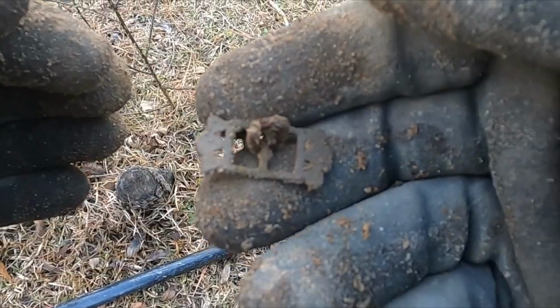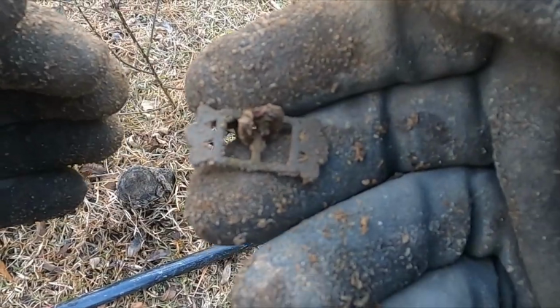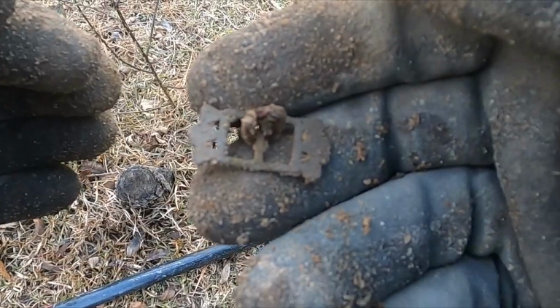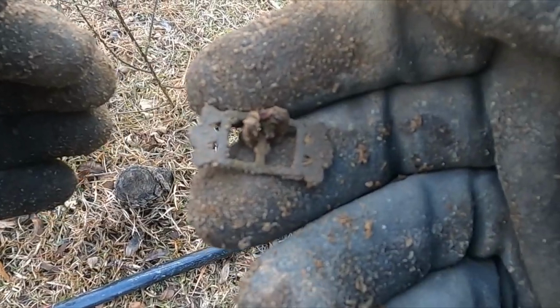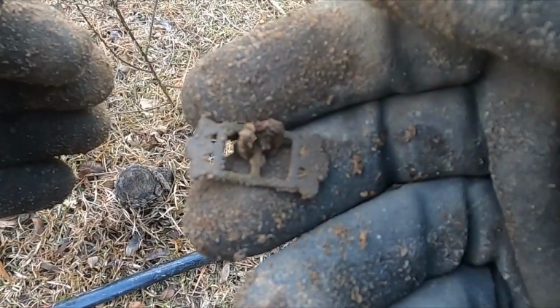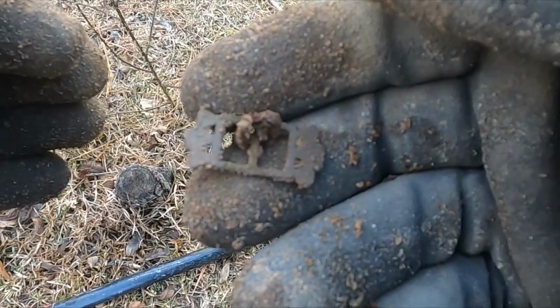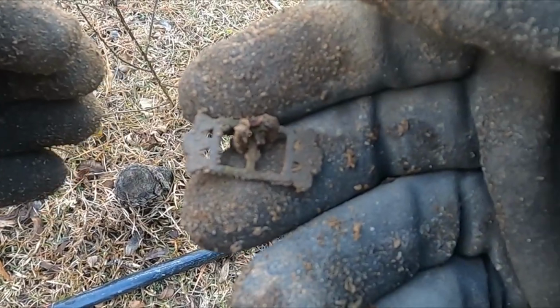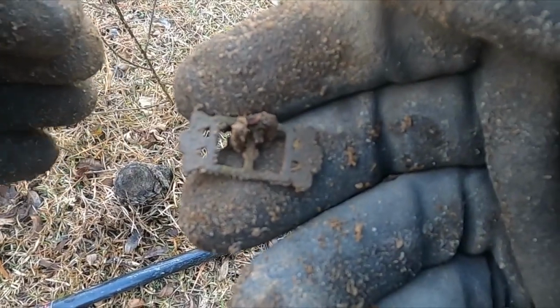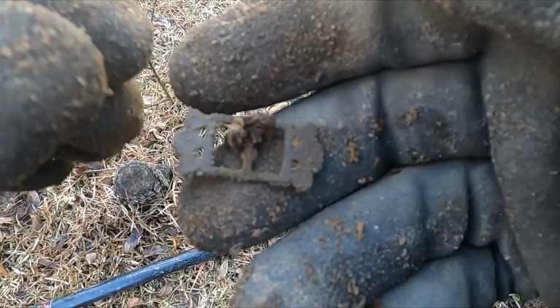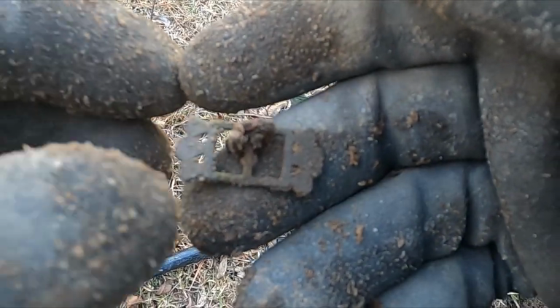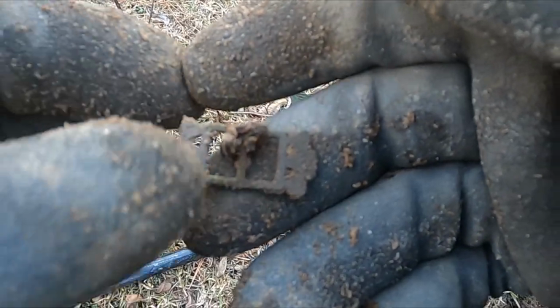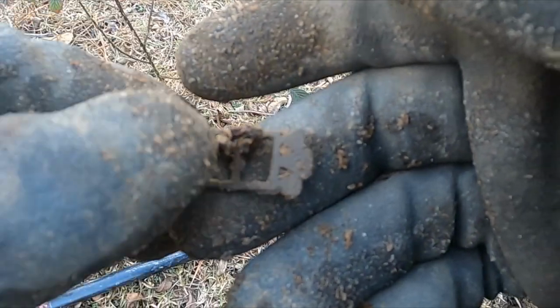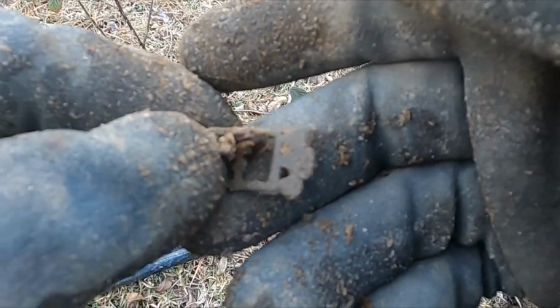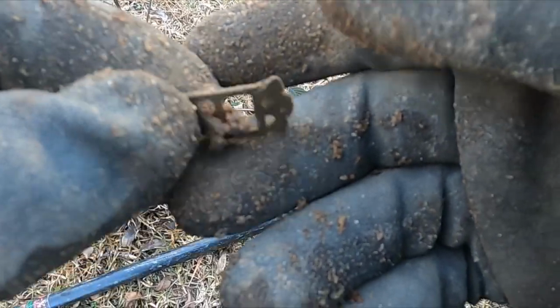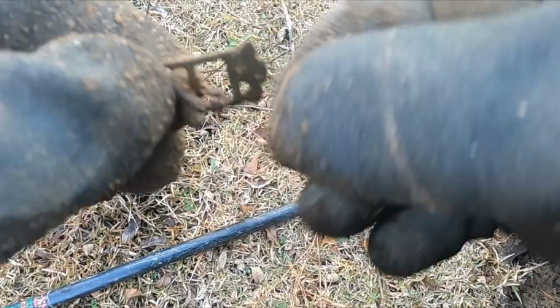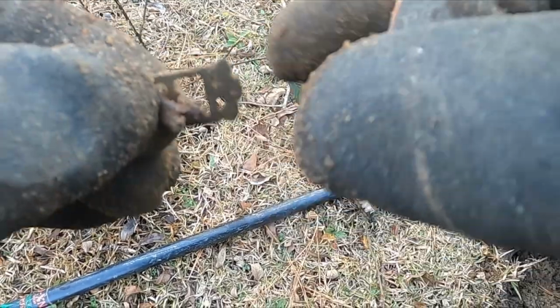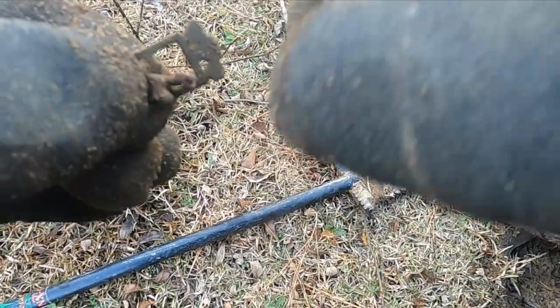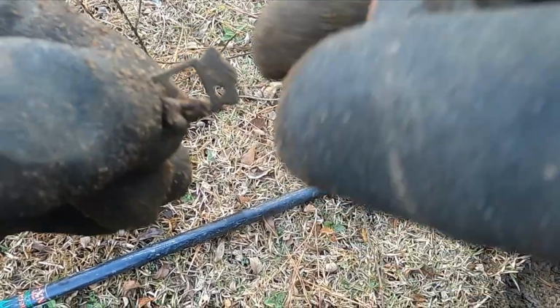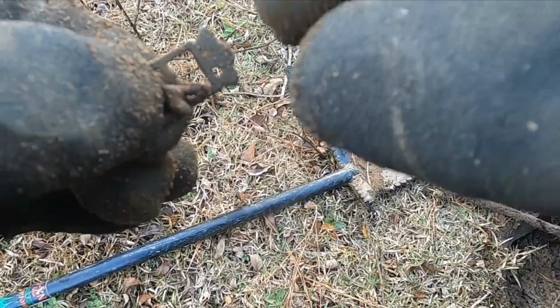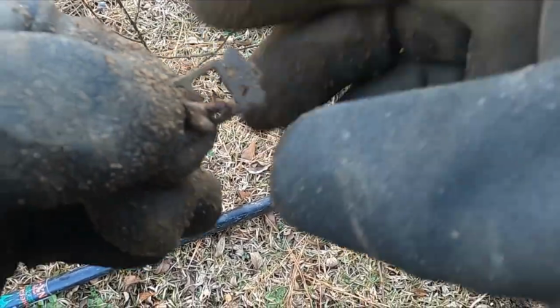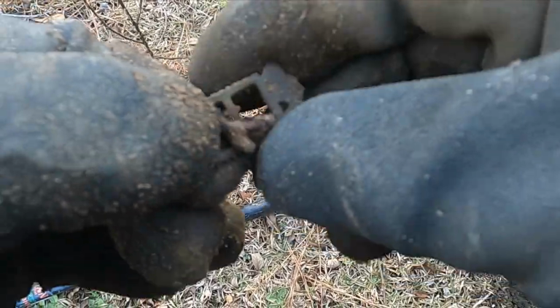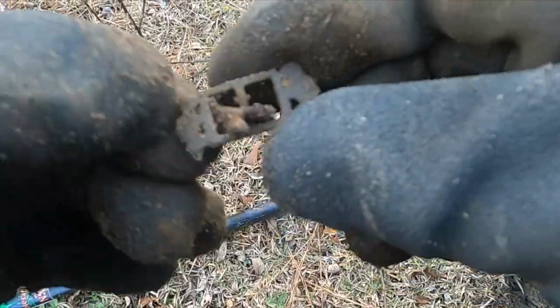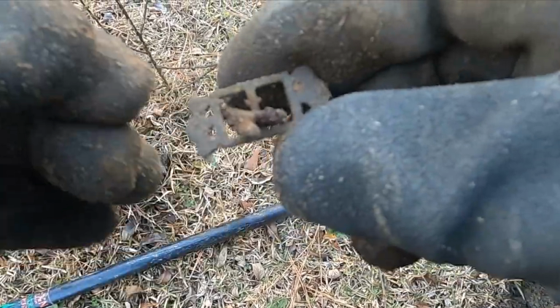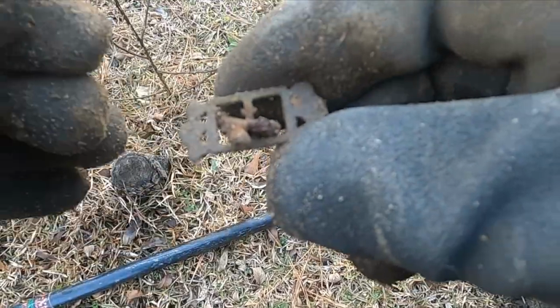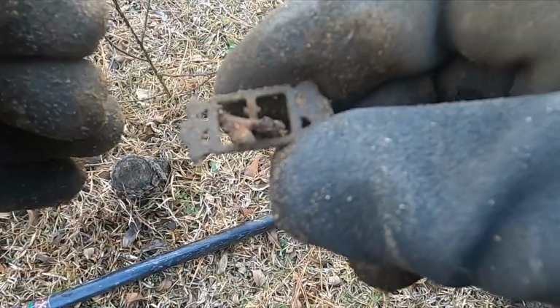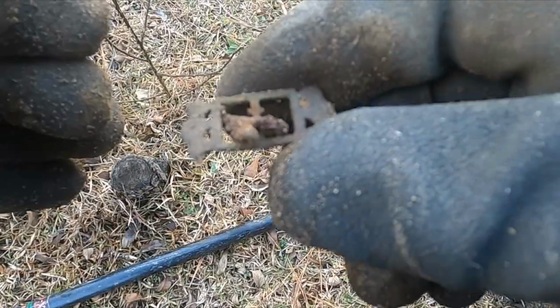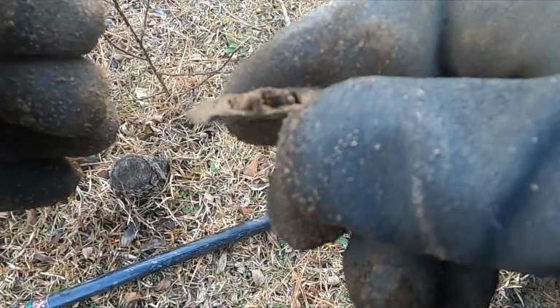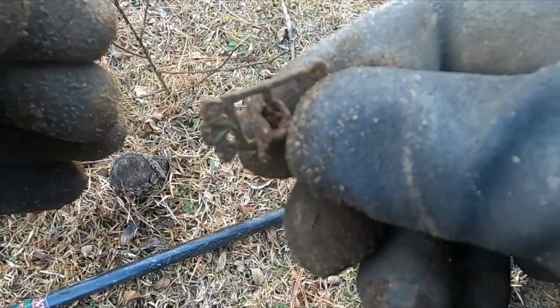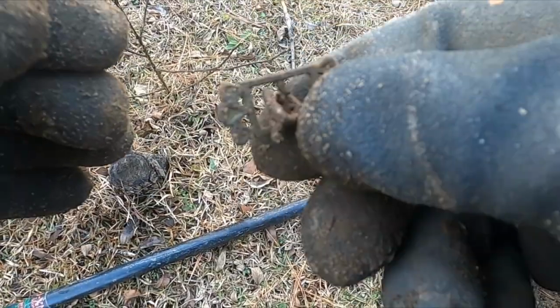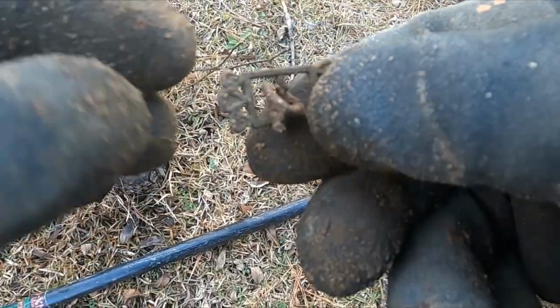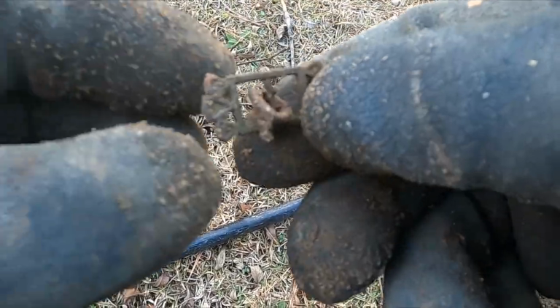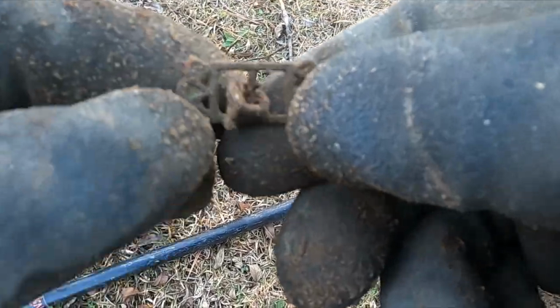Look at that, it's got me a sweet little buckle. It's a nice one.